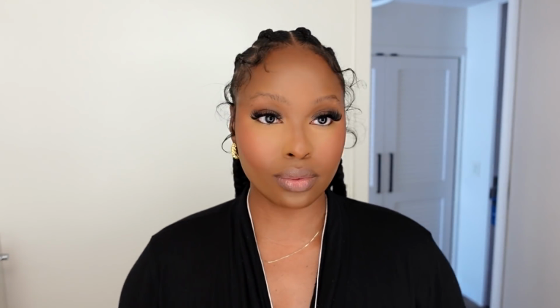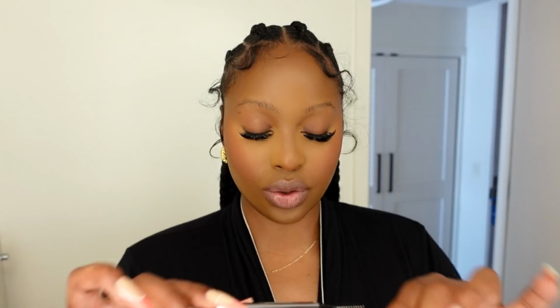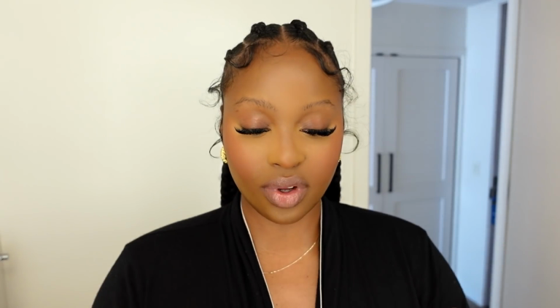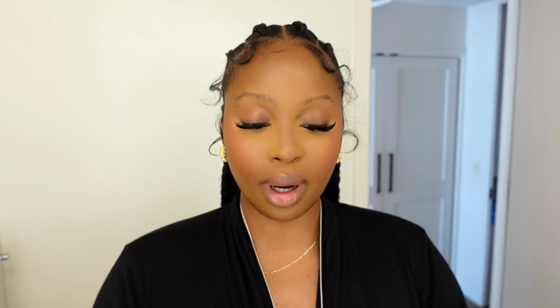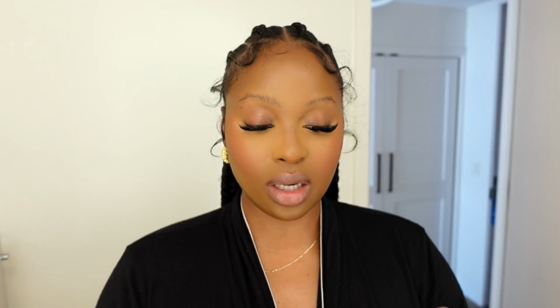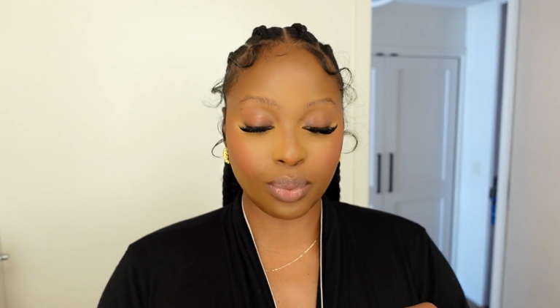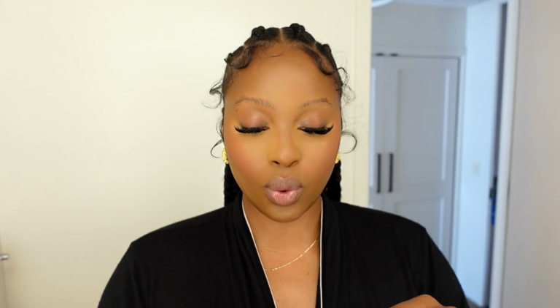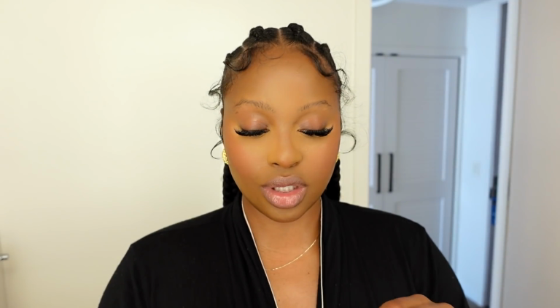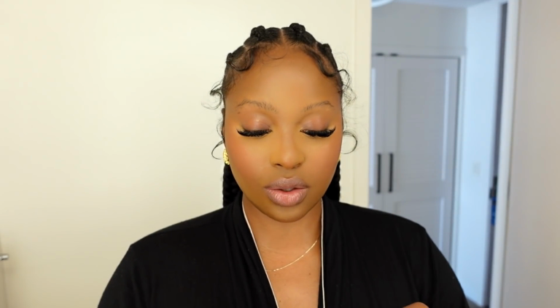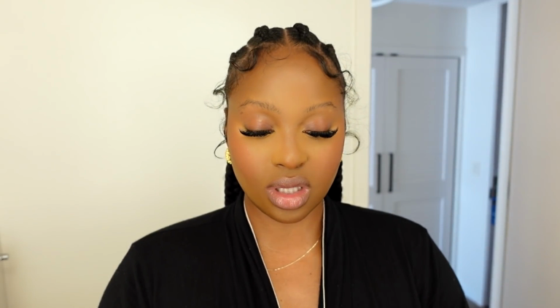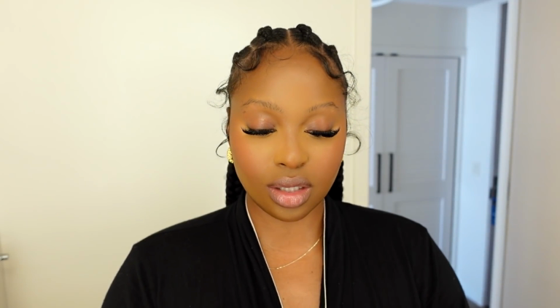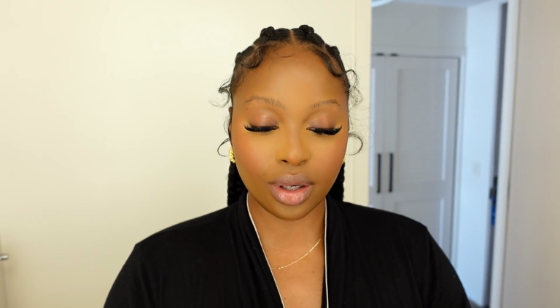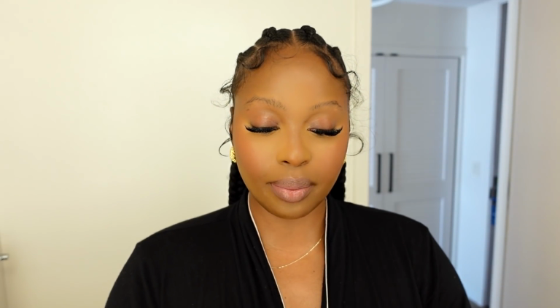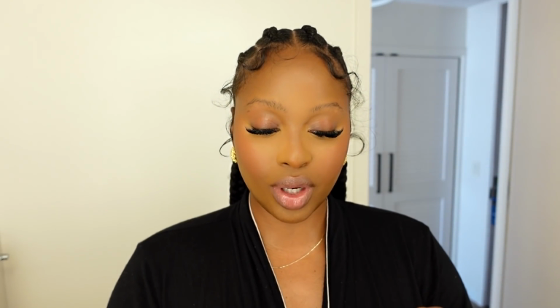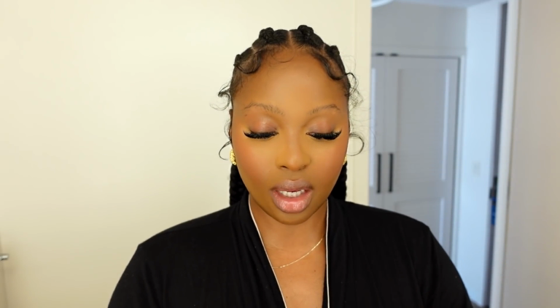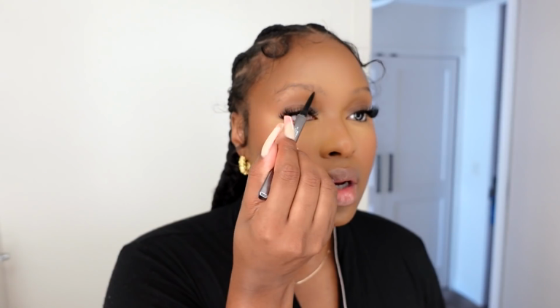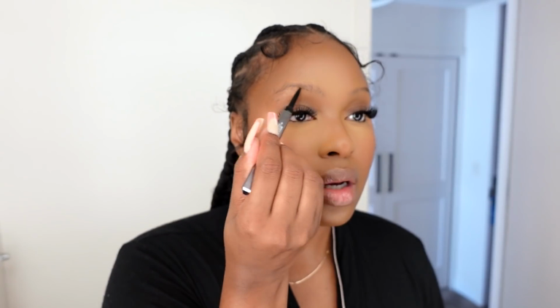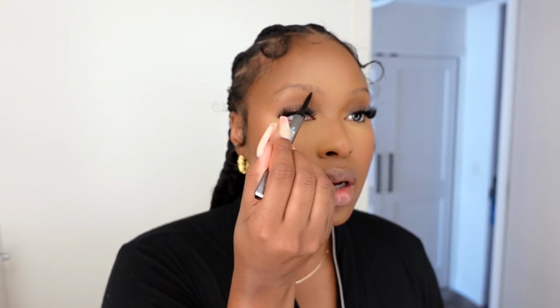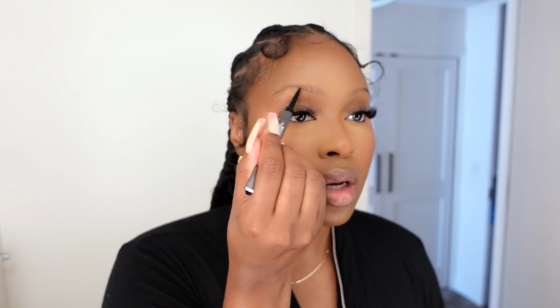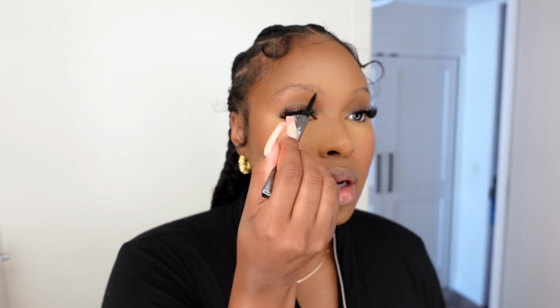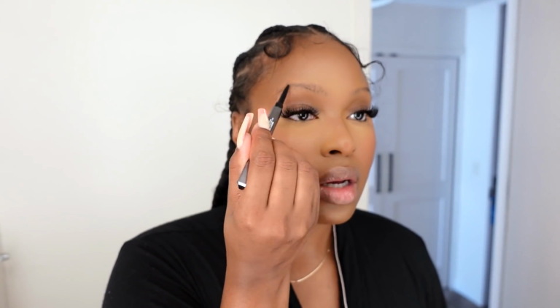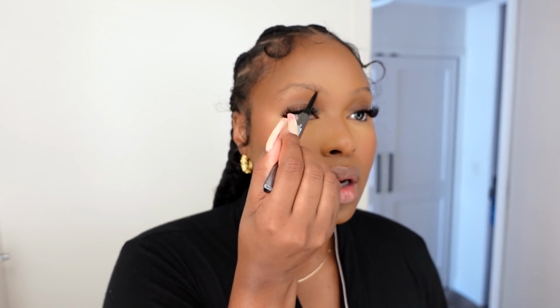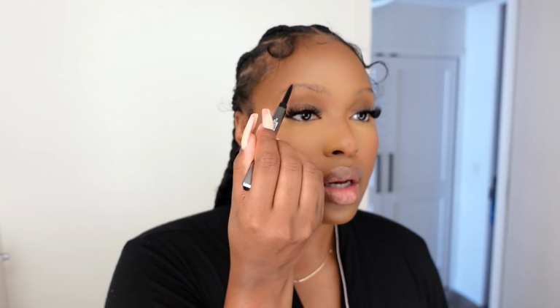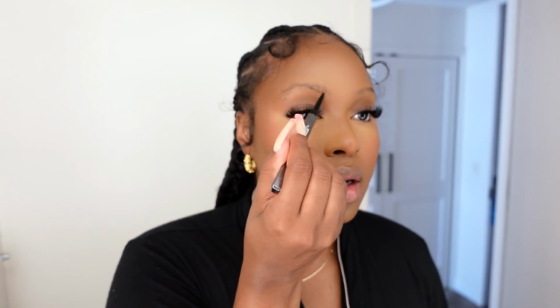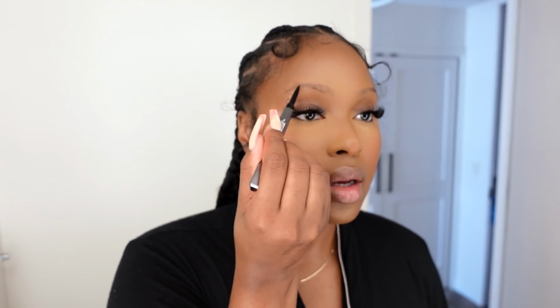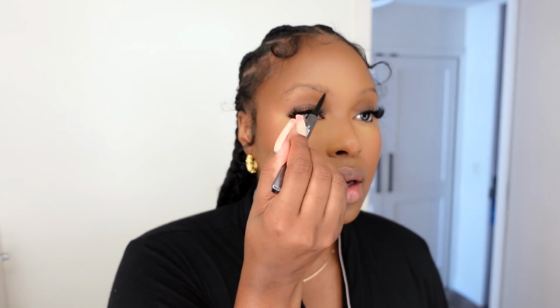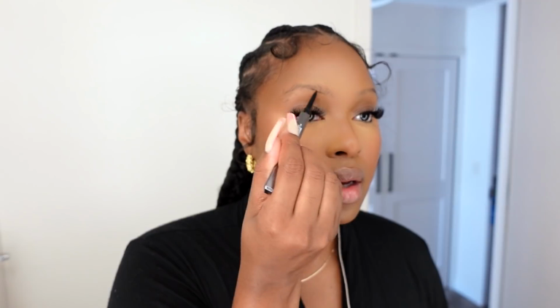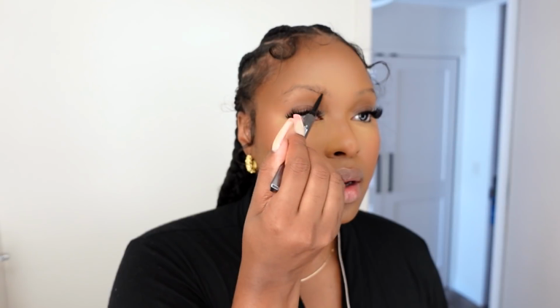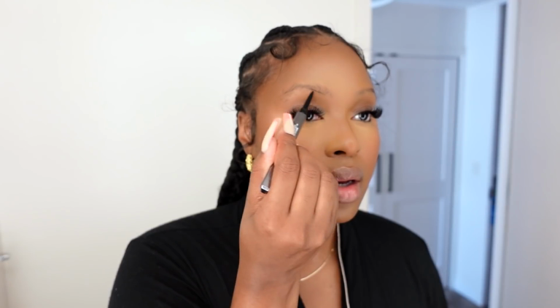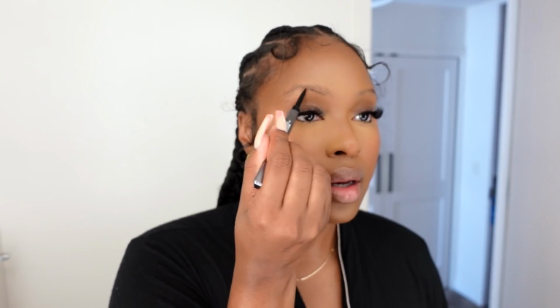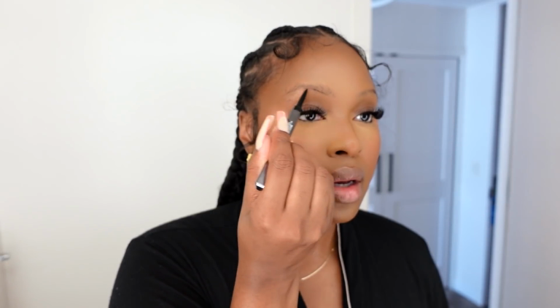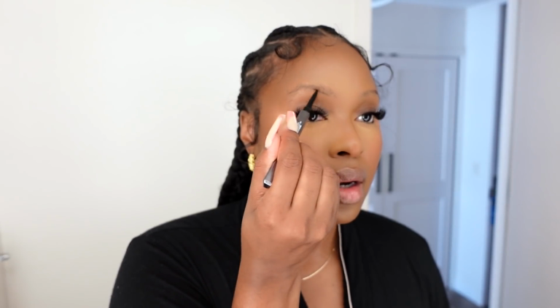To fill in my brows, I'm going to use the Huda Beauty Micro Shade Brow Pencil in the shade Black Brown.